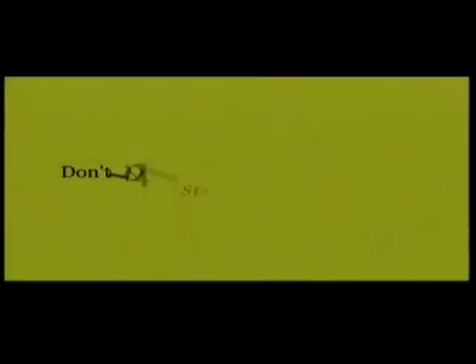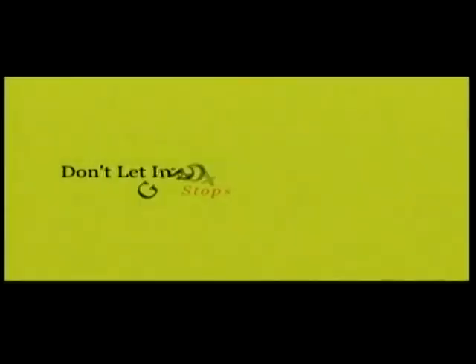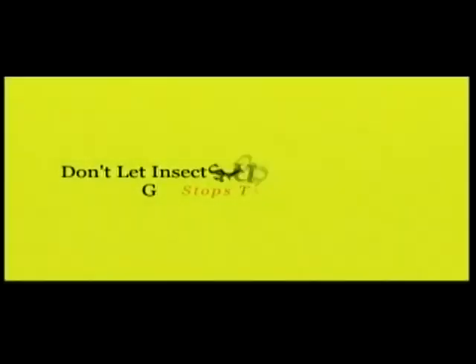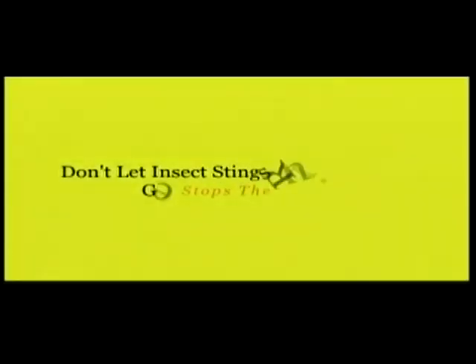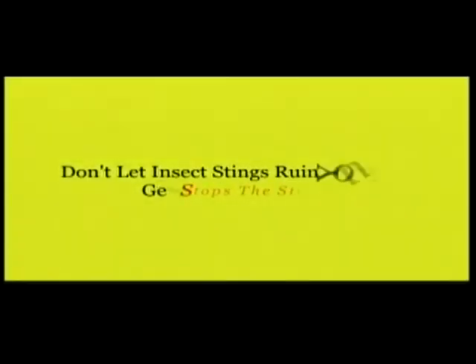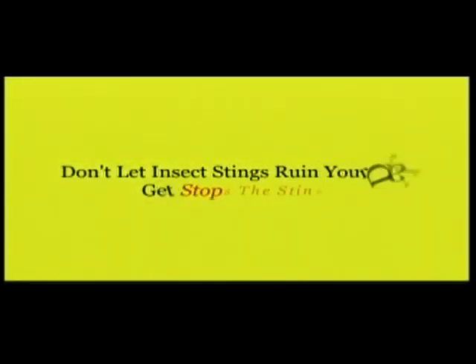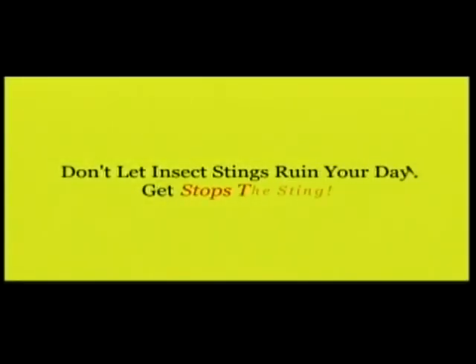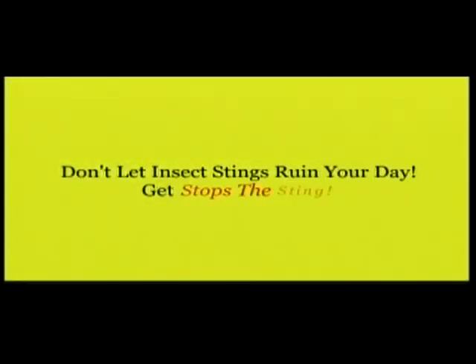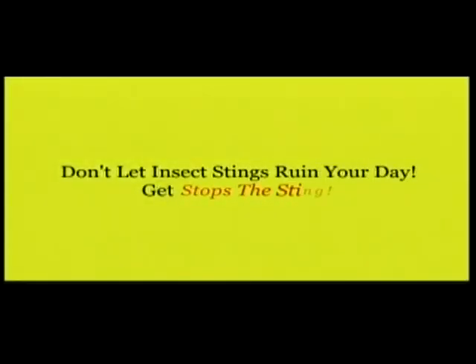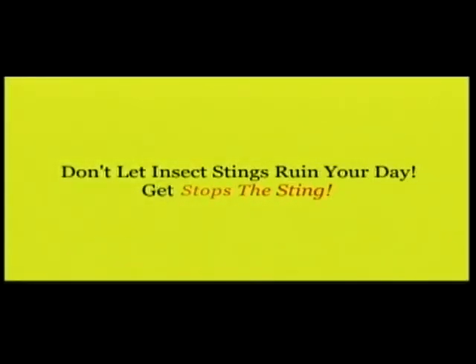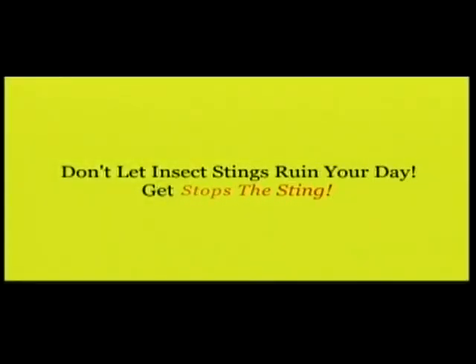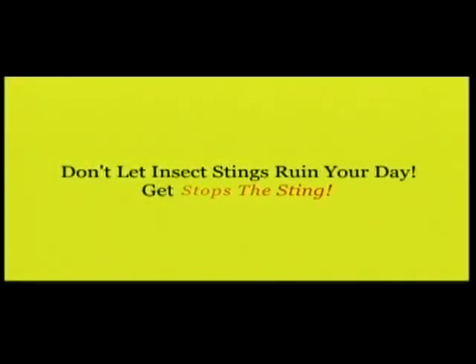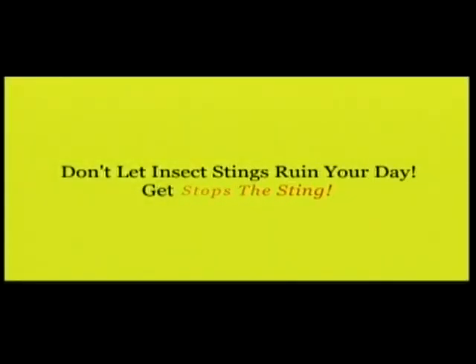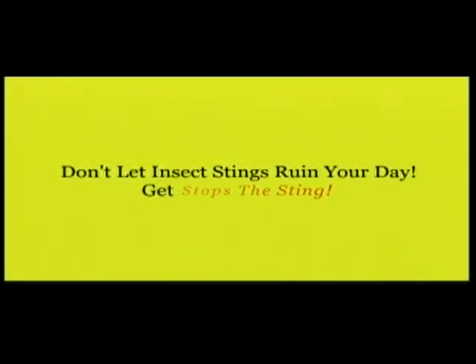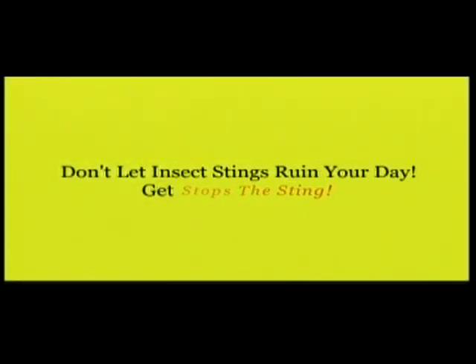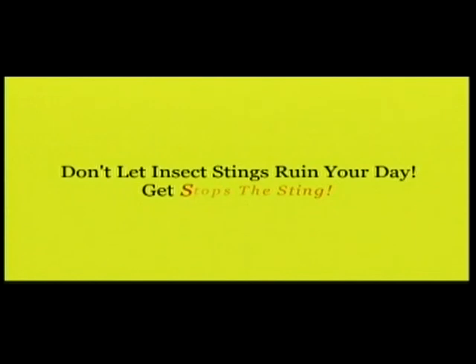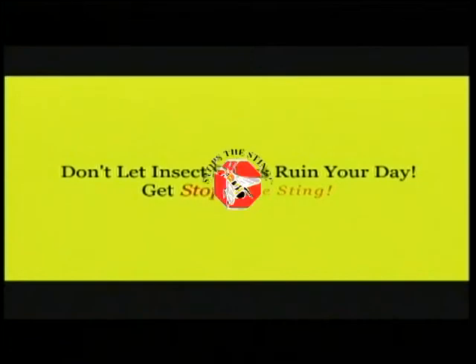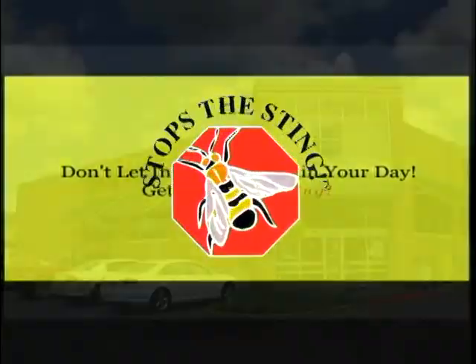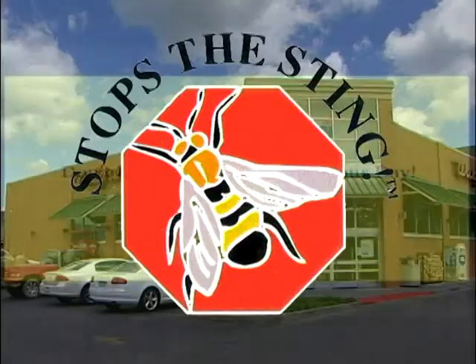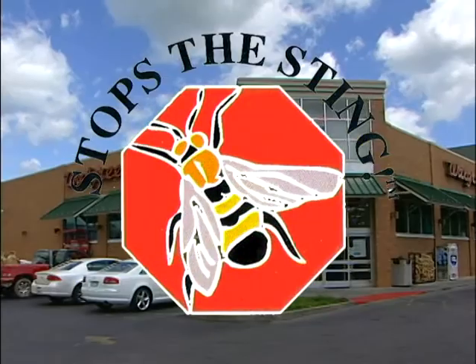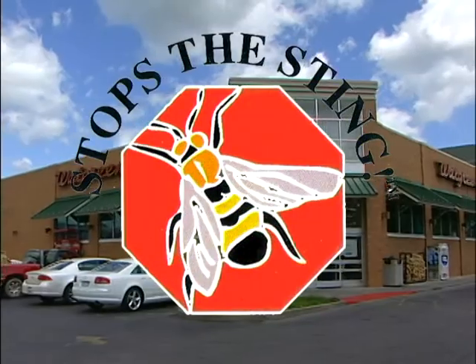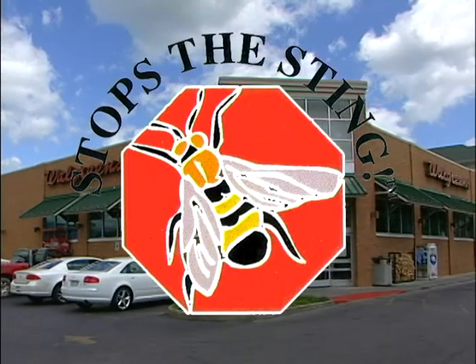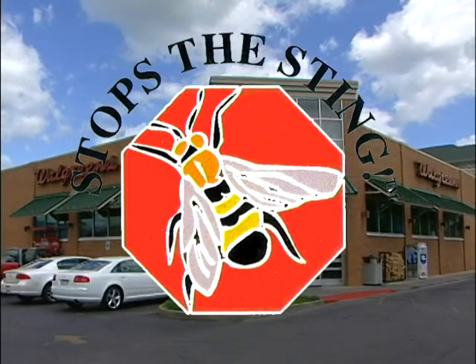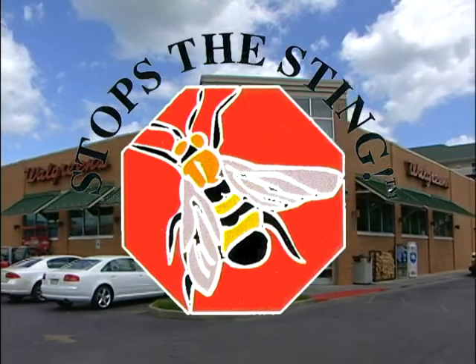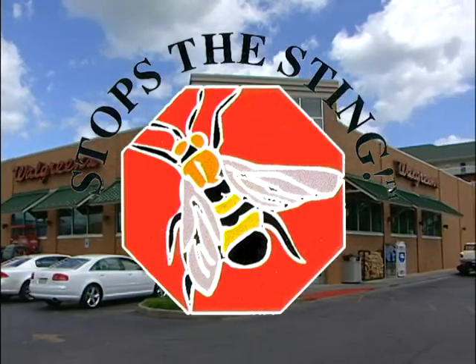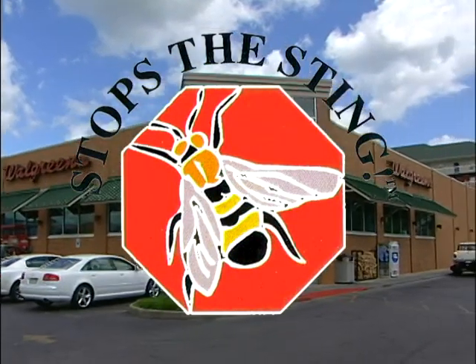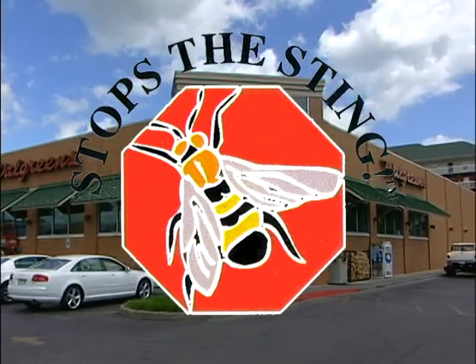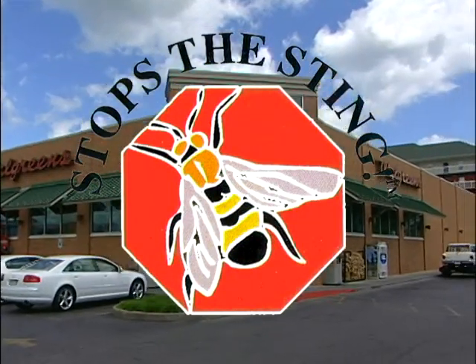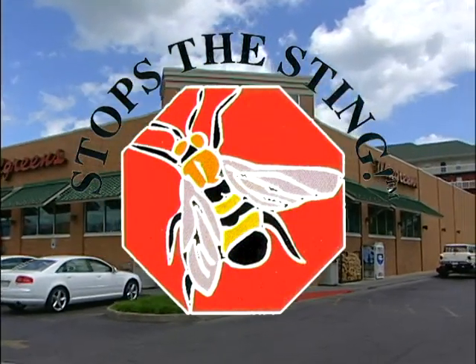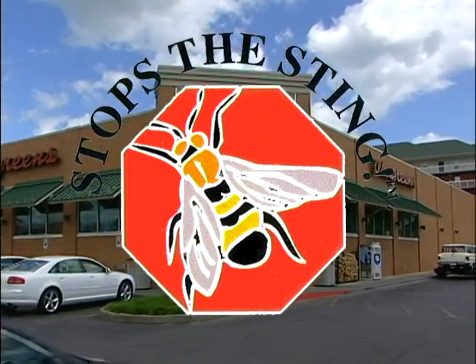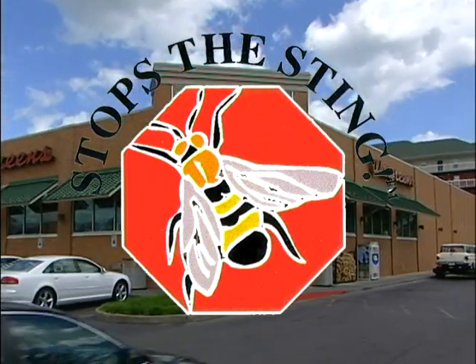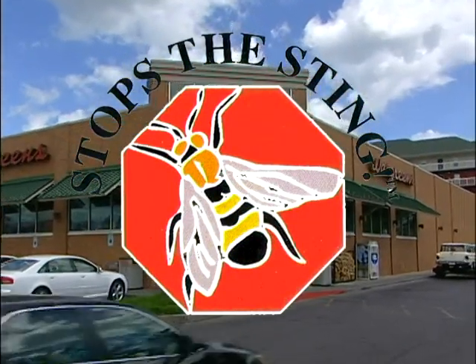Don't let insect stings ruin your day. Get Stops the Sting. Find it at your local Walgreens store.